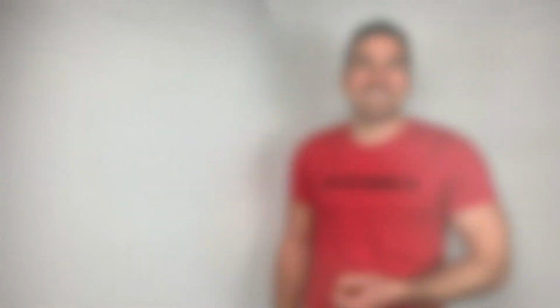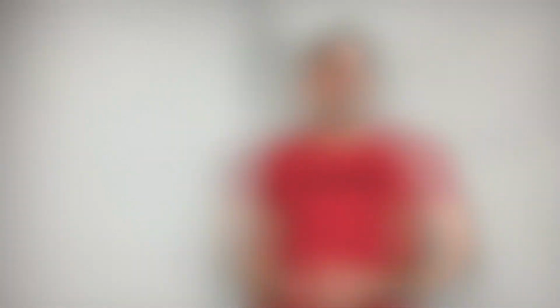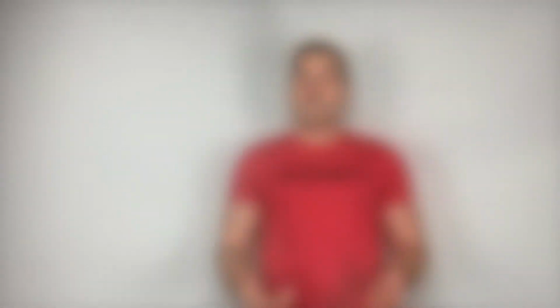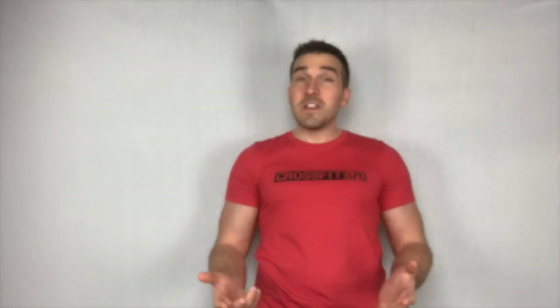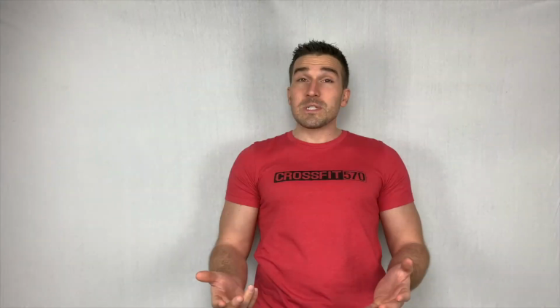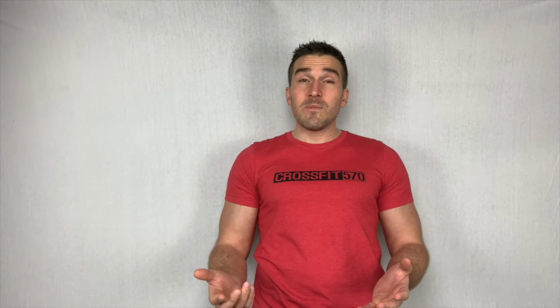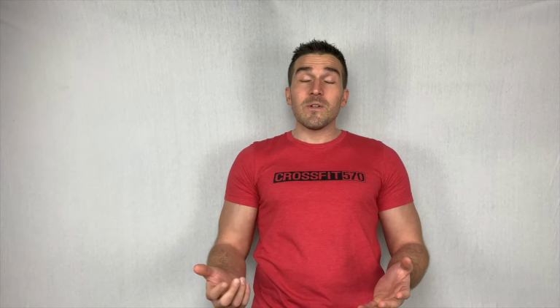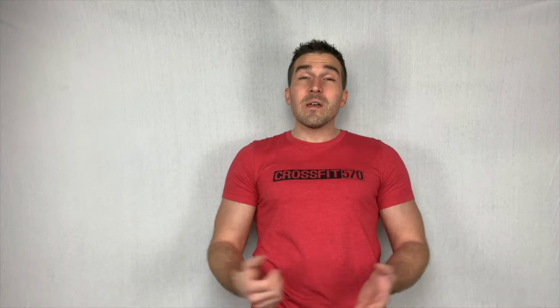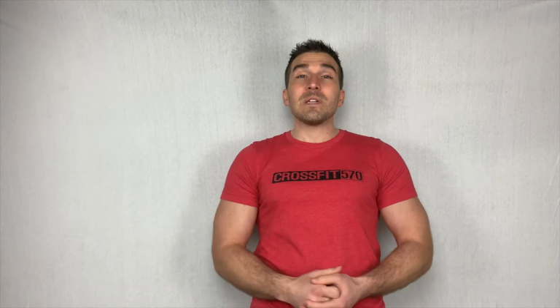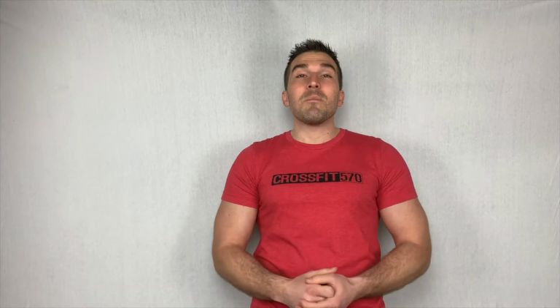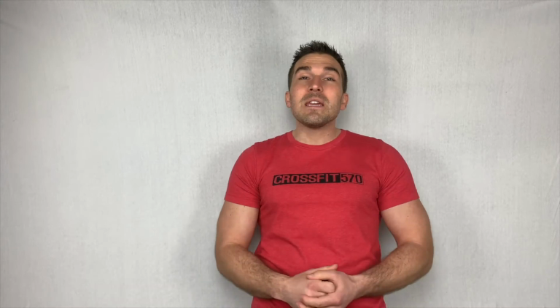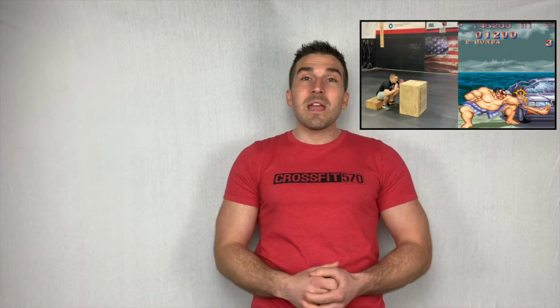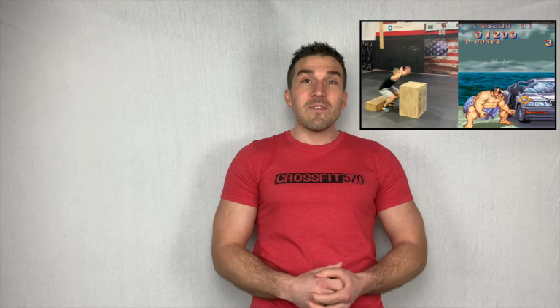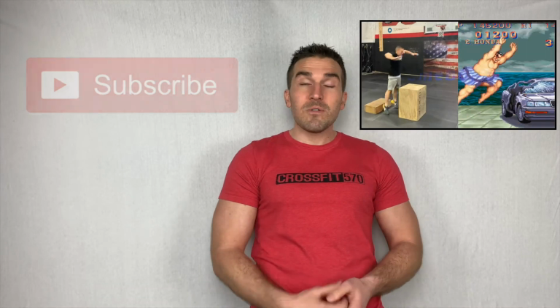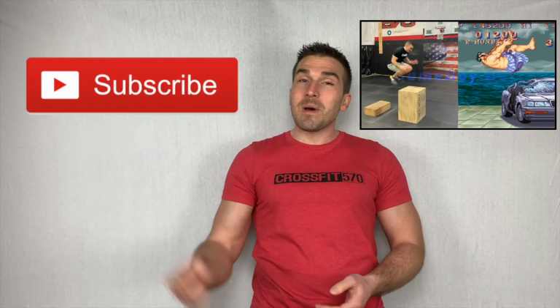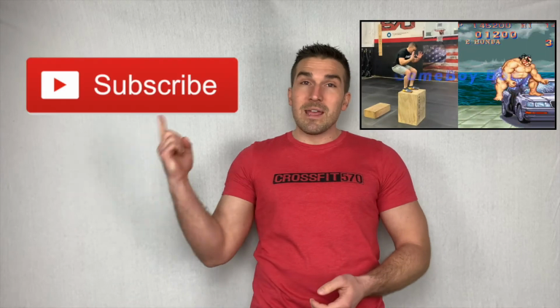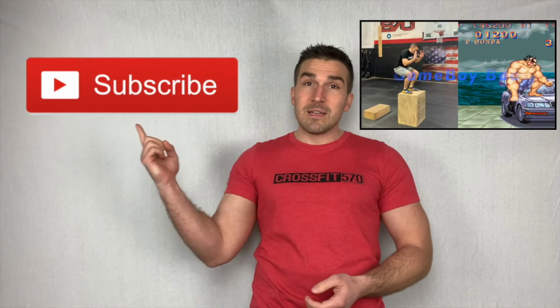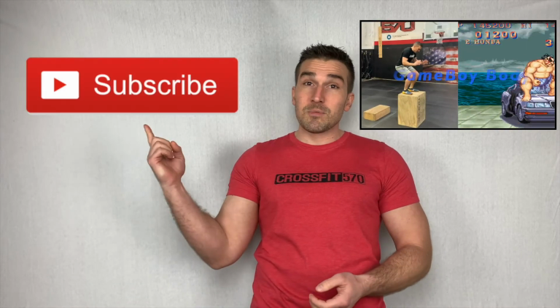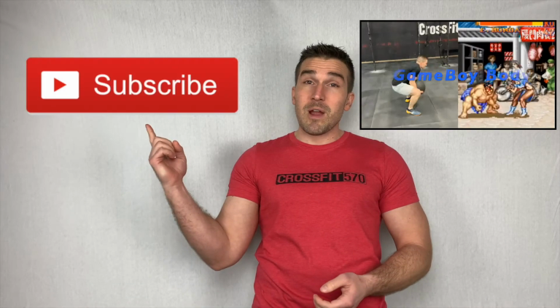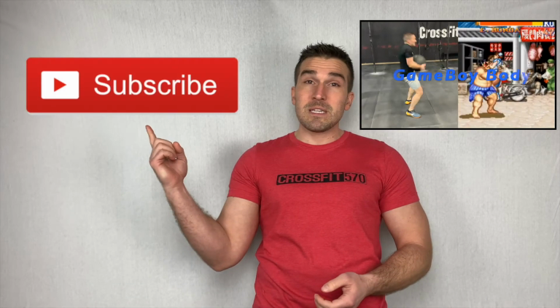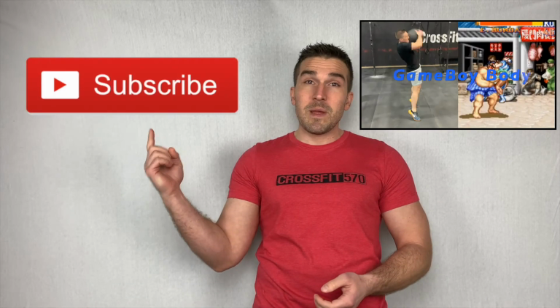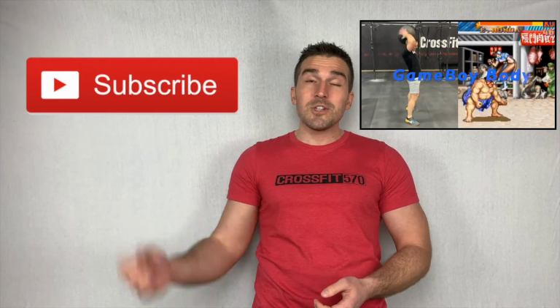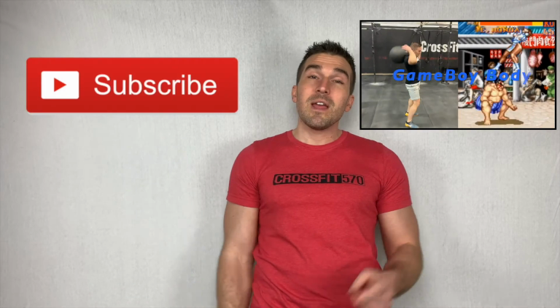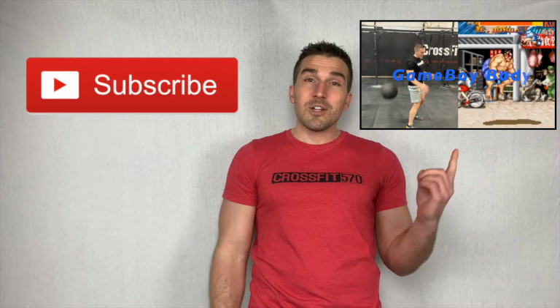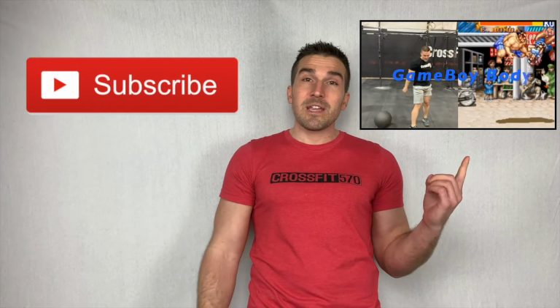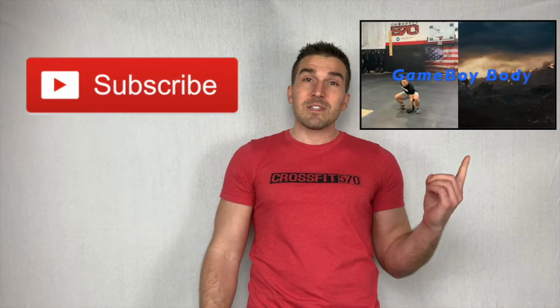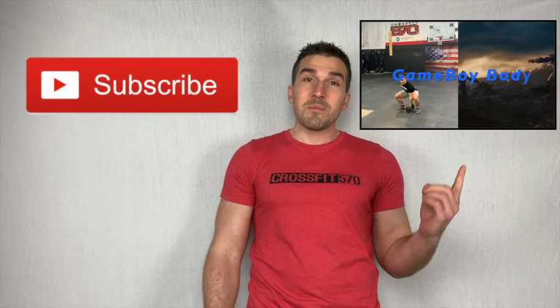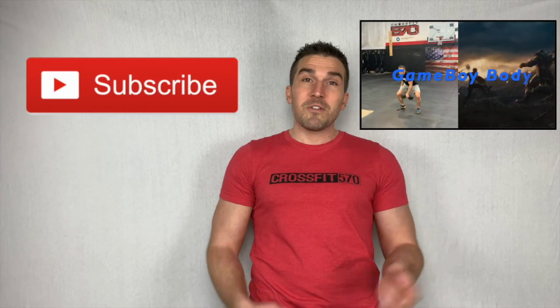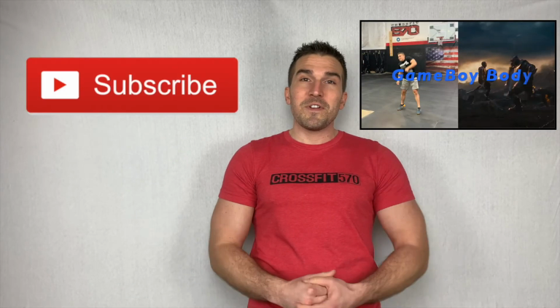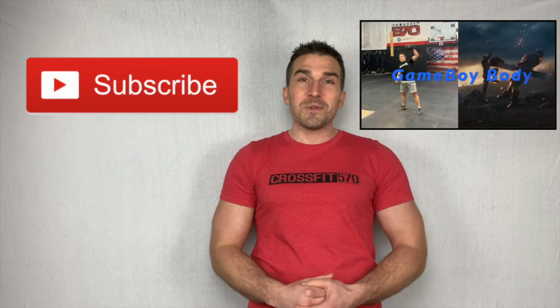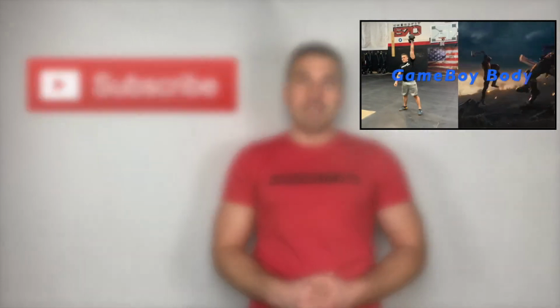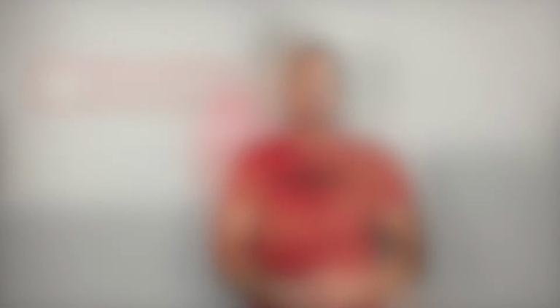If this video is helpful, please help me keep making videos by subscribing to the page and checking out some of the other videos at the end.